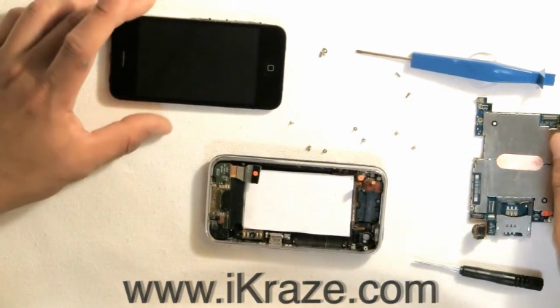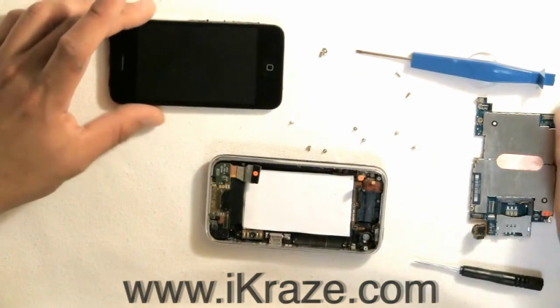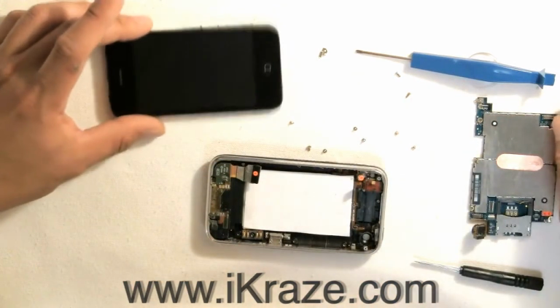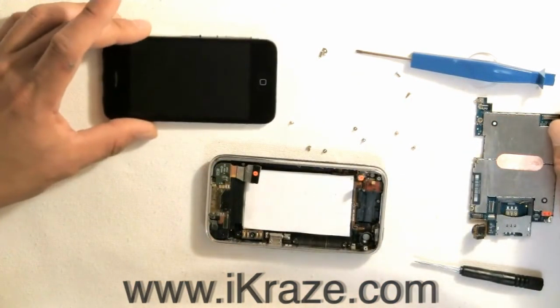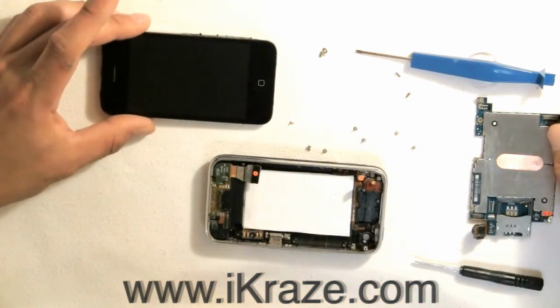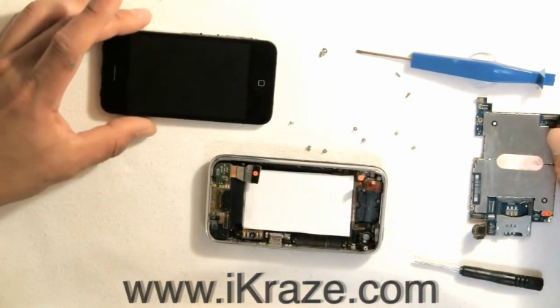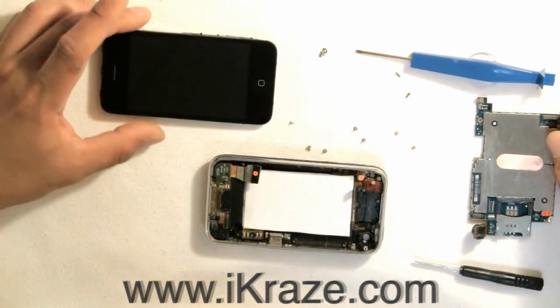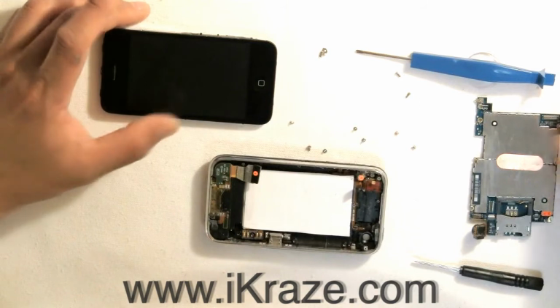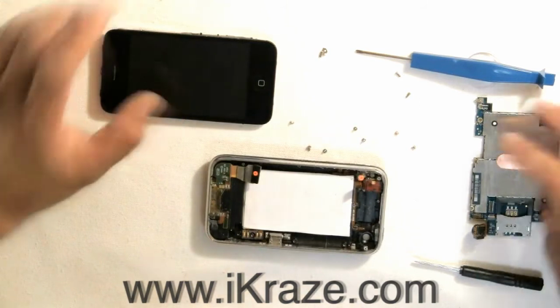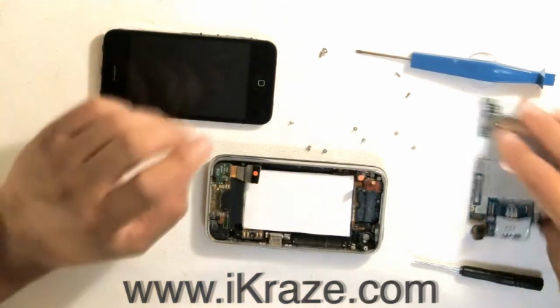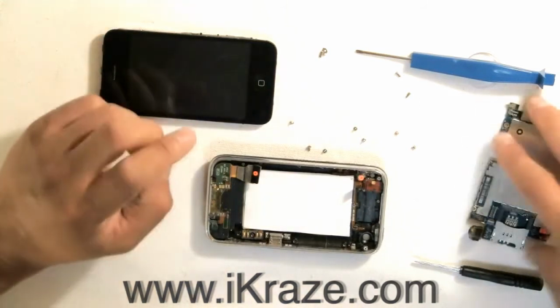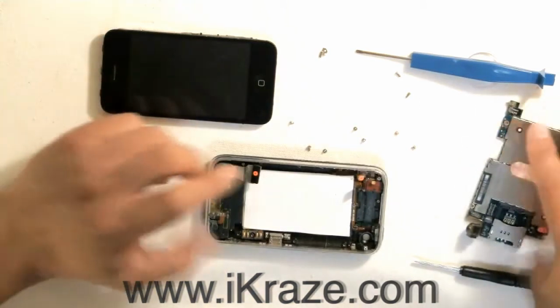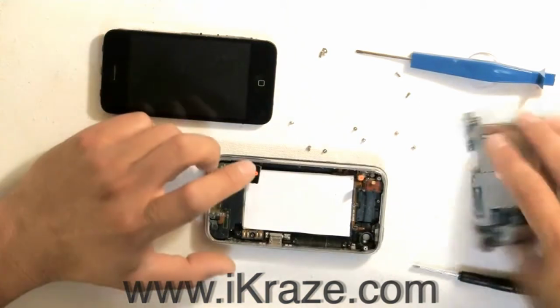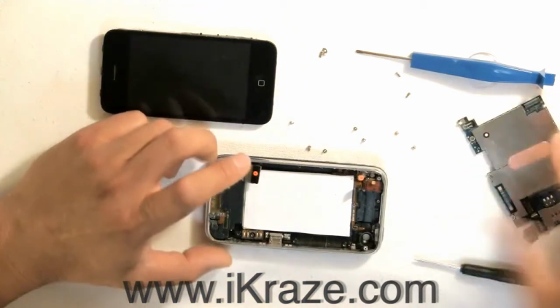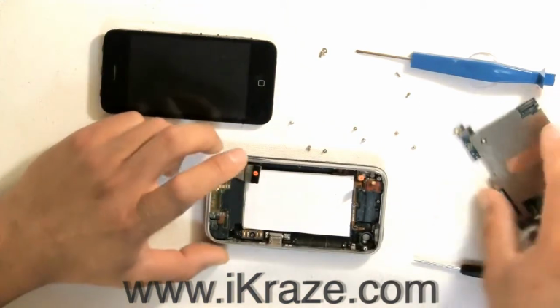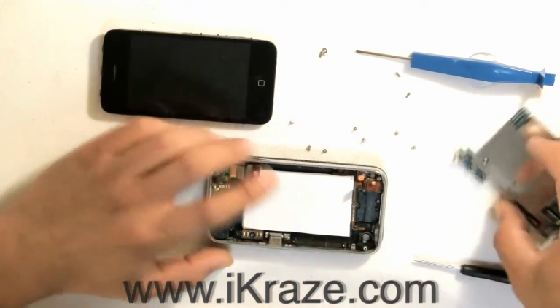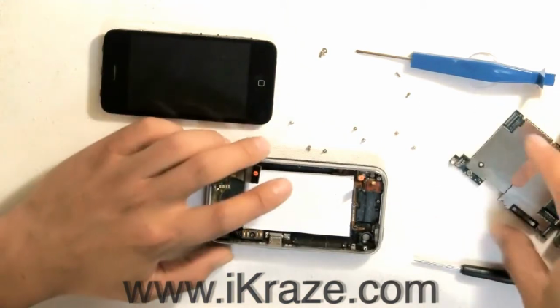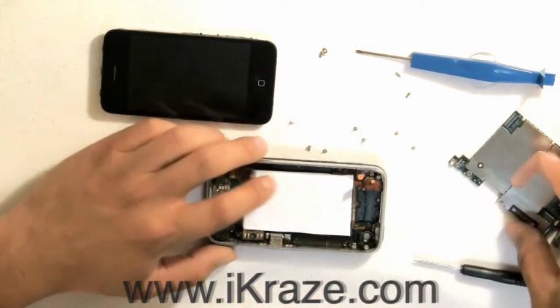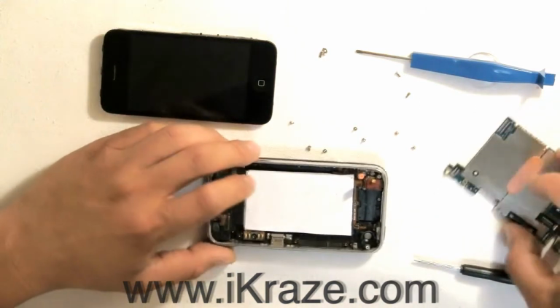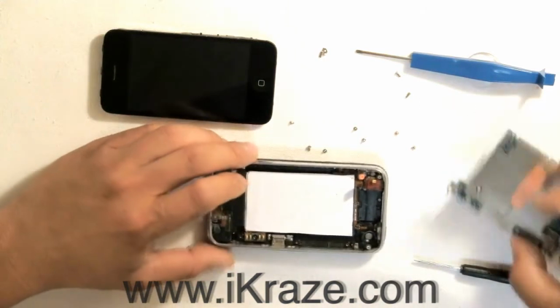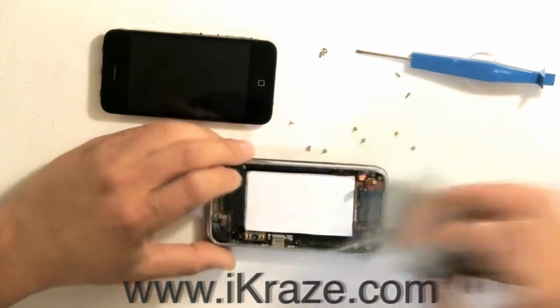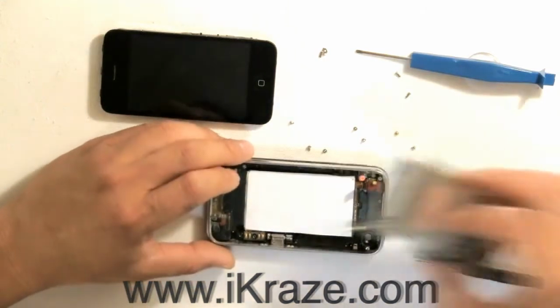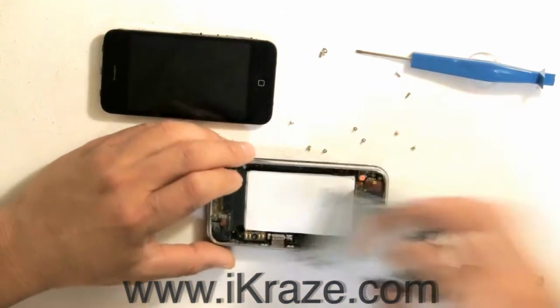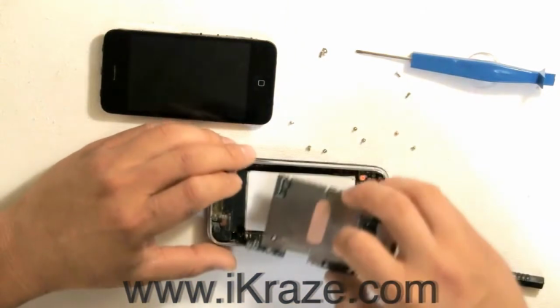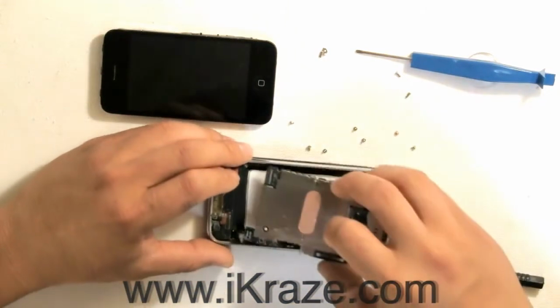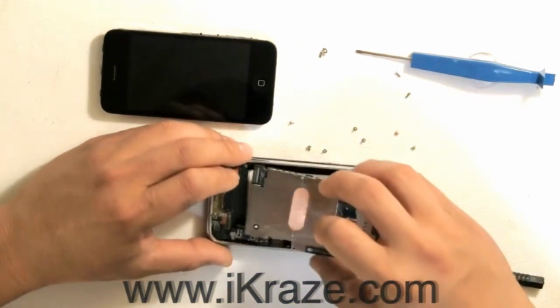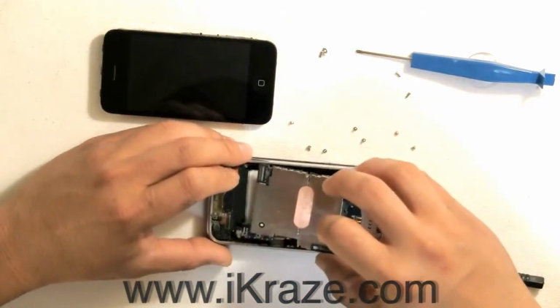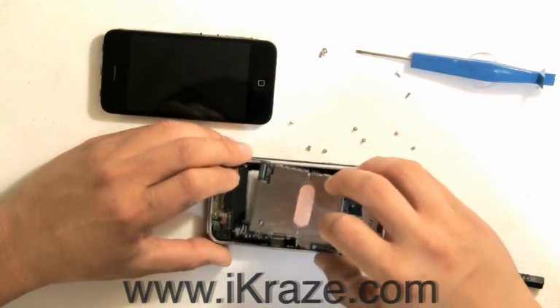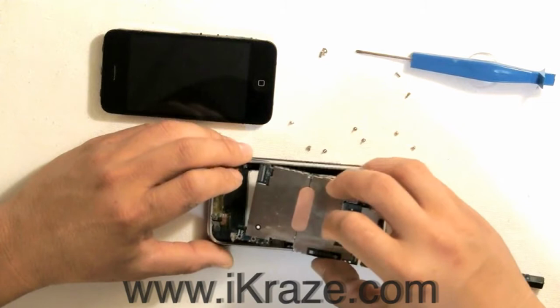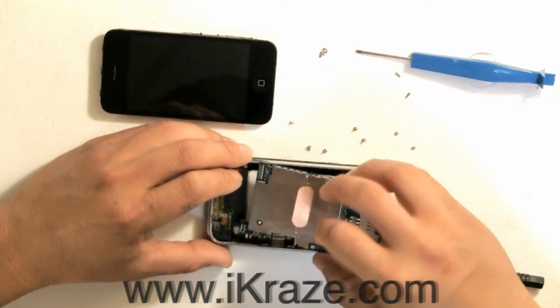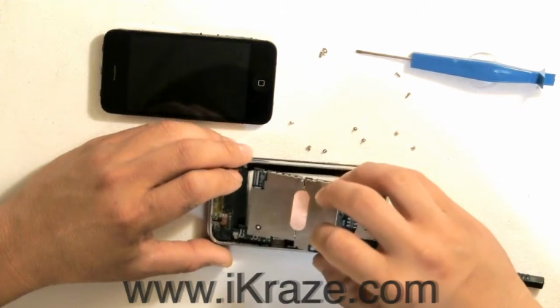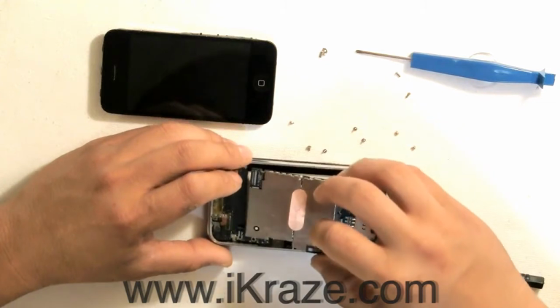Now, you are going to want to reverse the process. Replace the main board, making sure it's in the correct position.